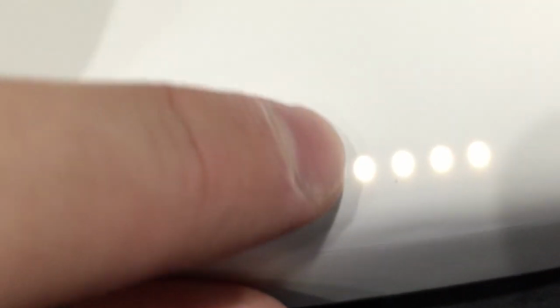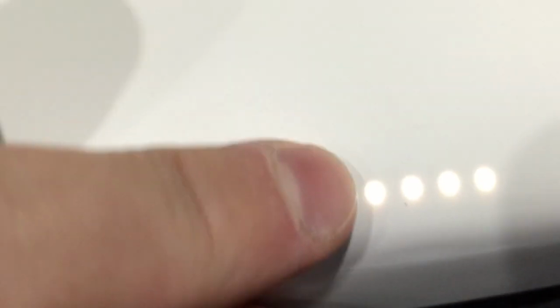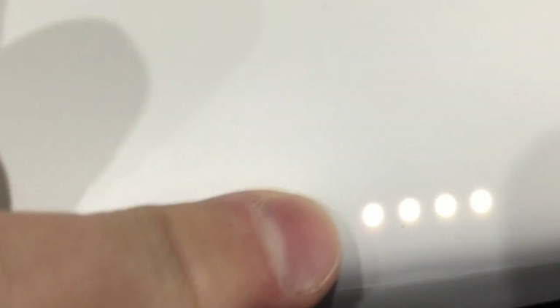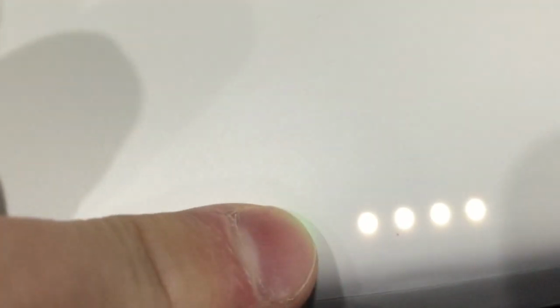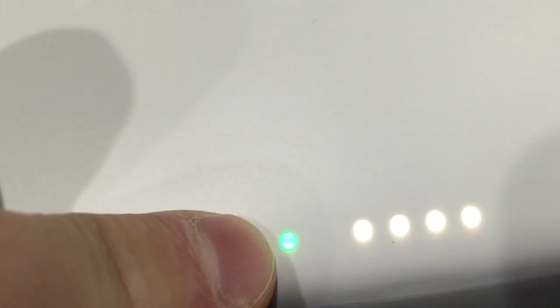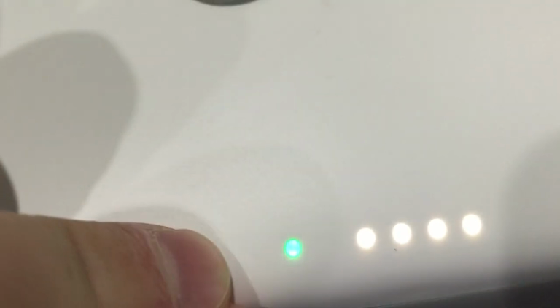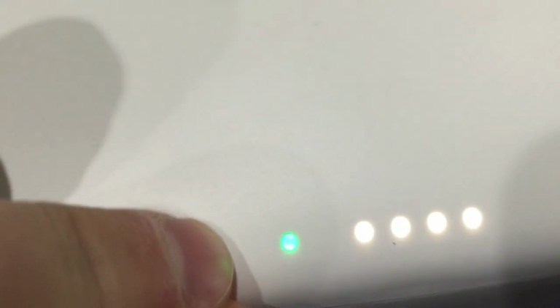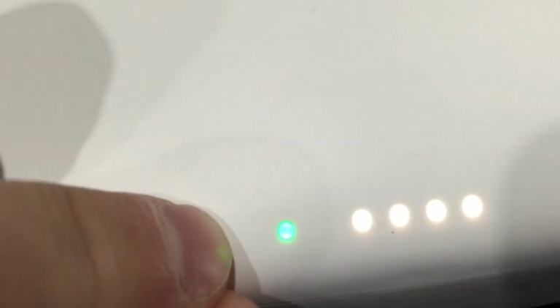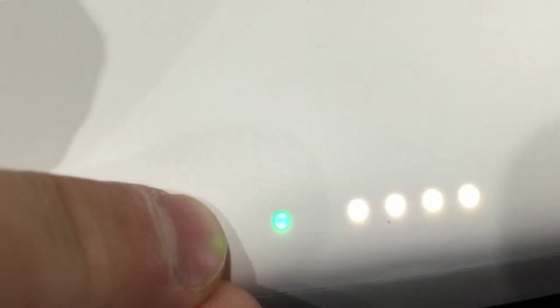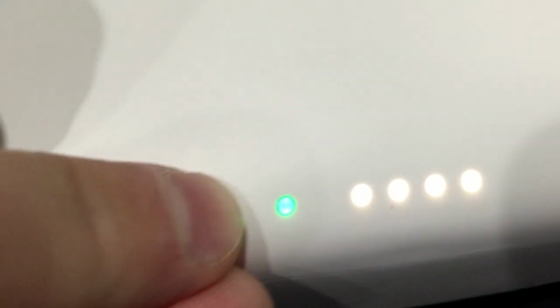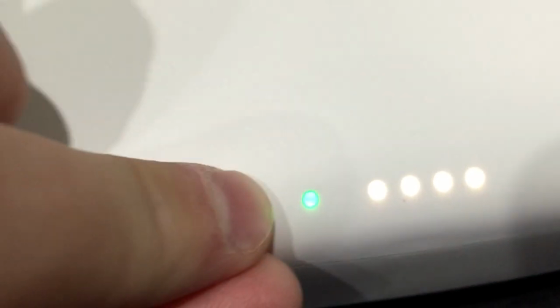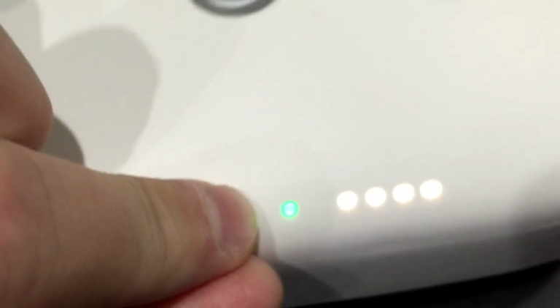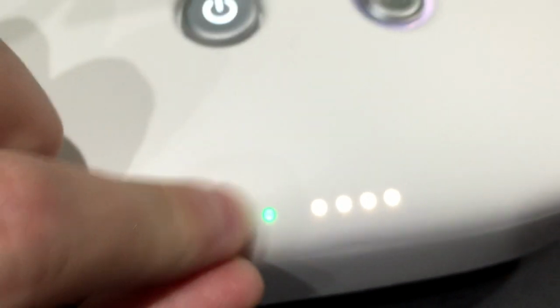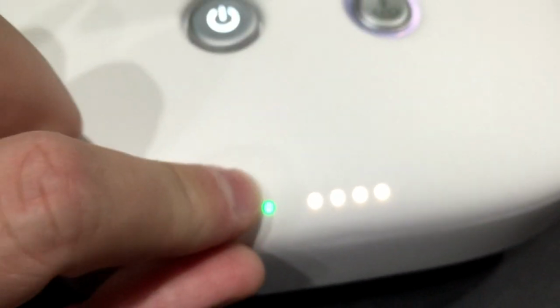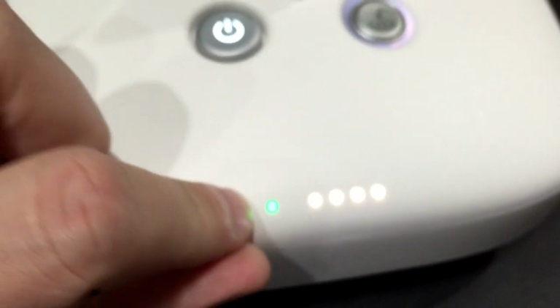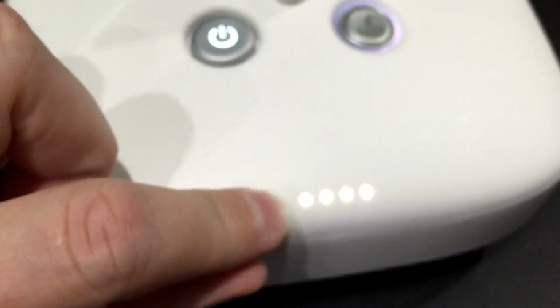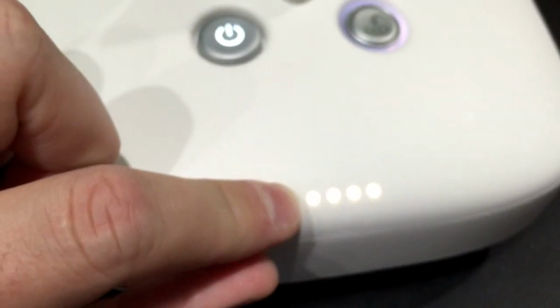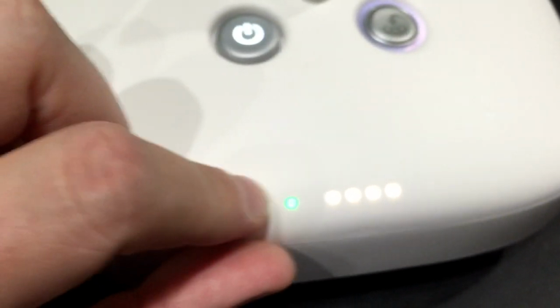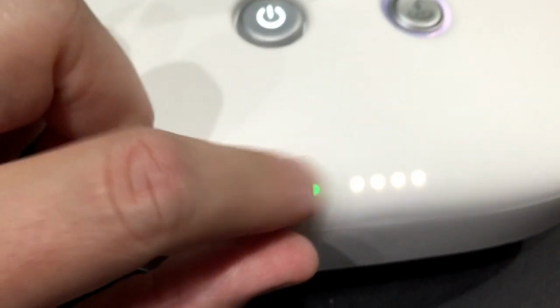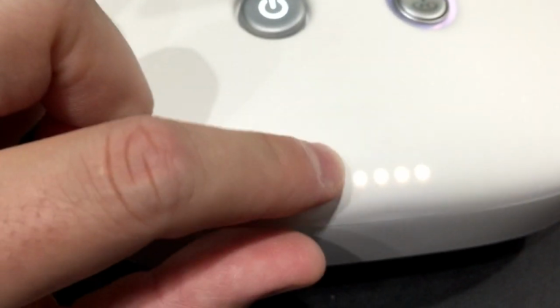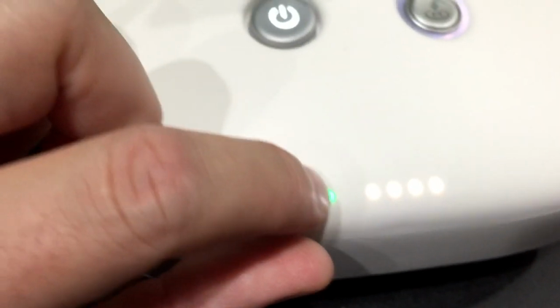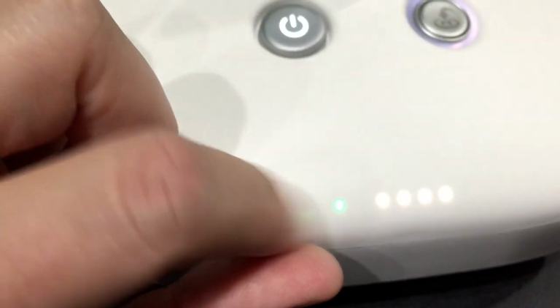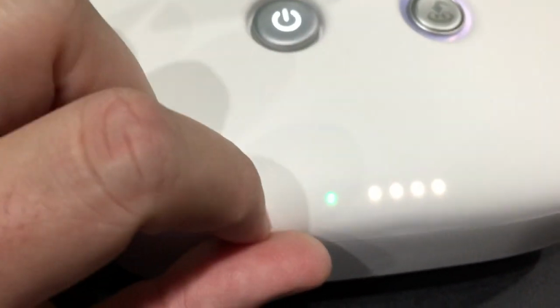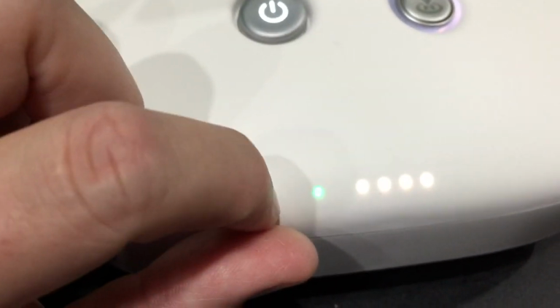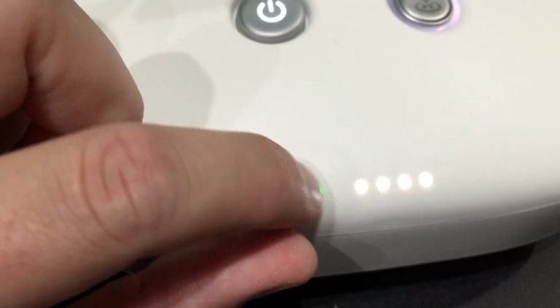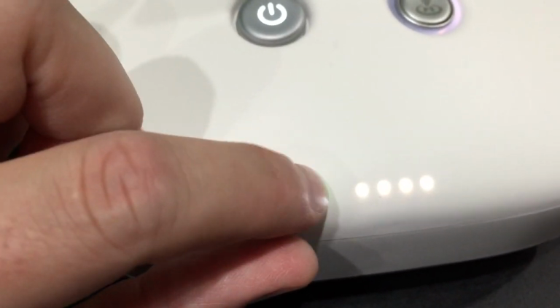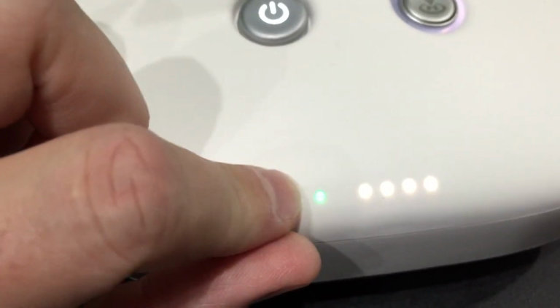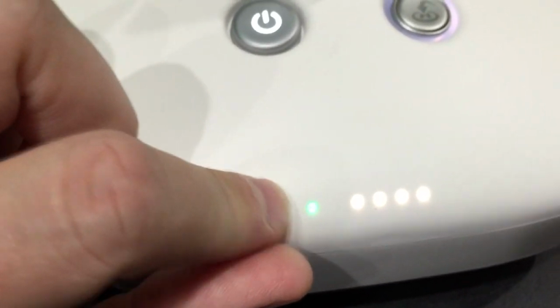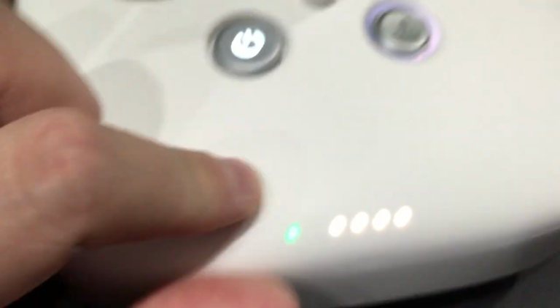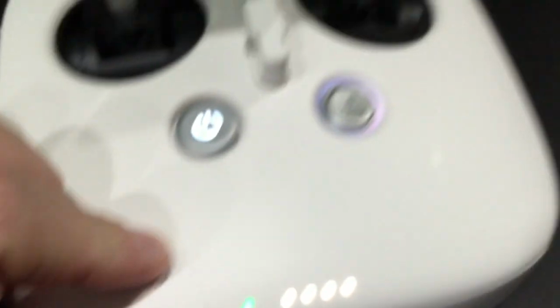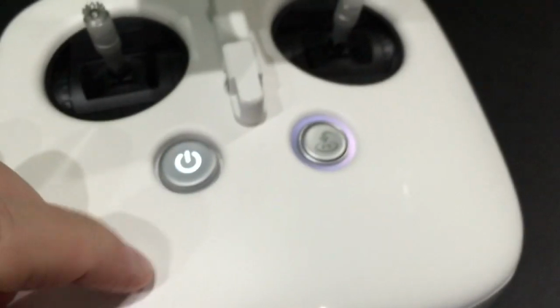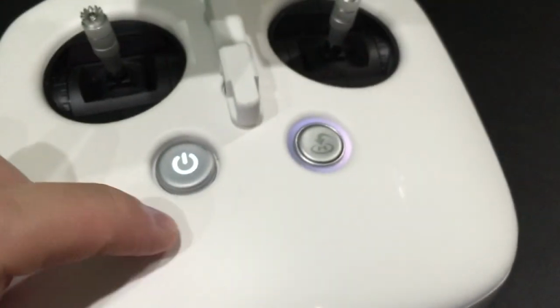Green indicator. Green light - indicates firmware successfully updated.